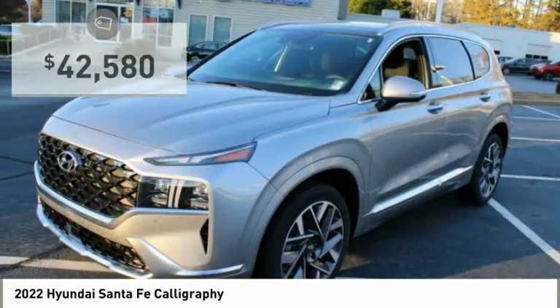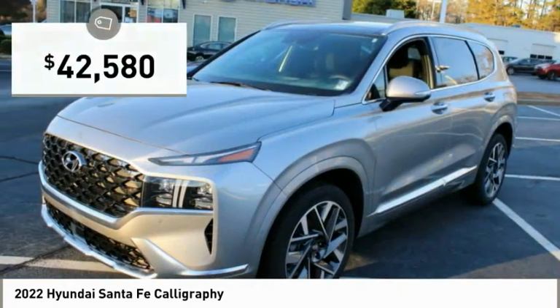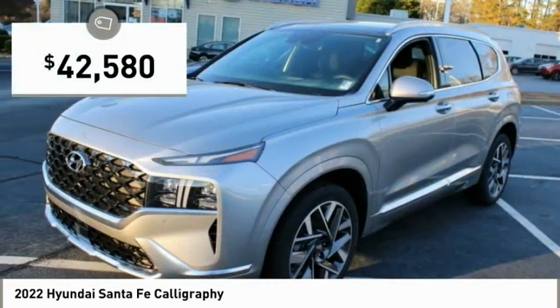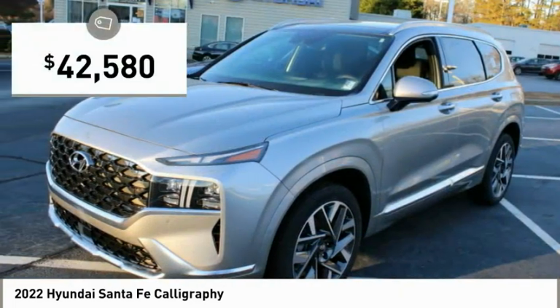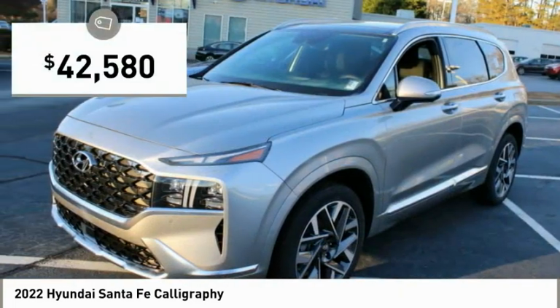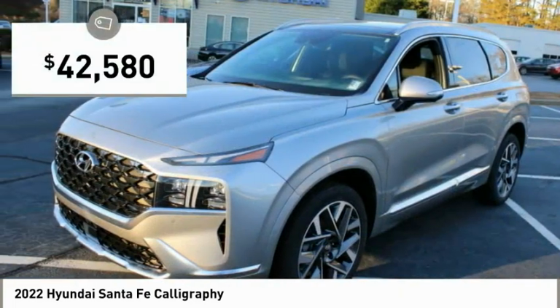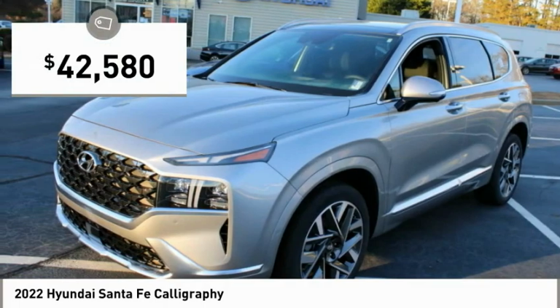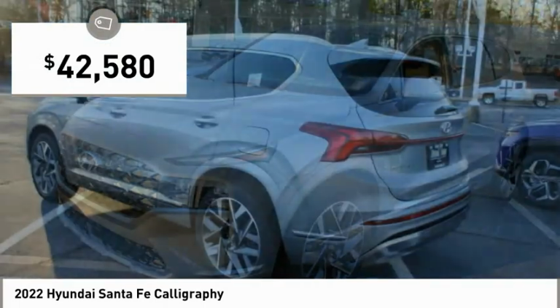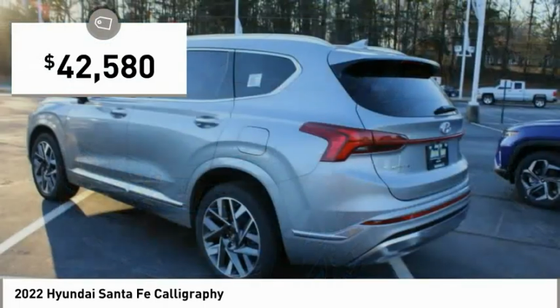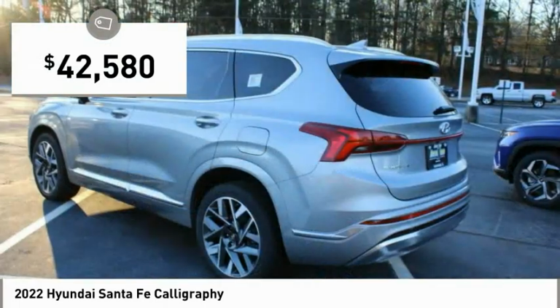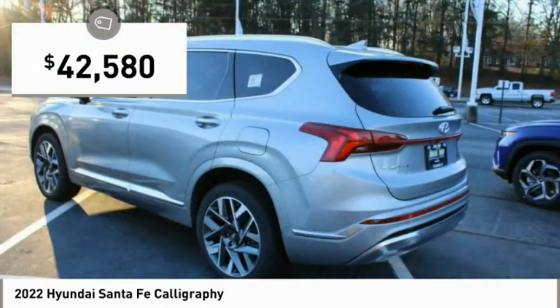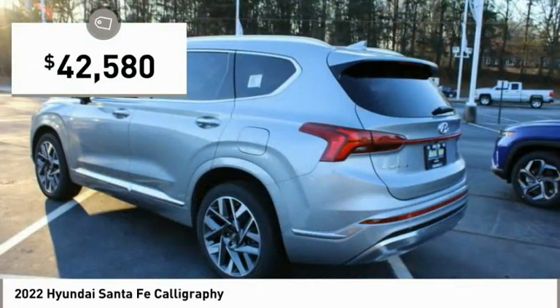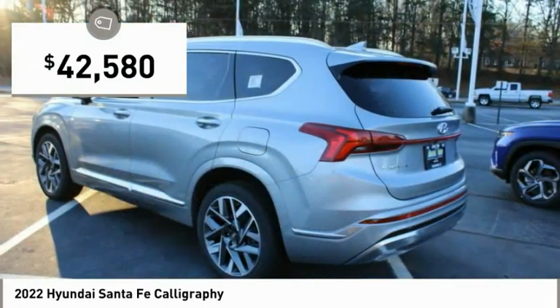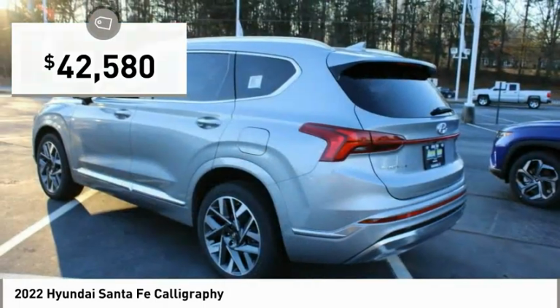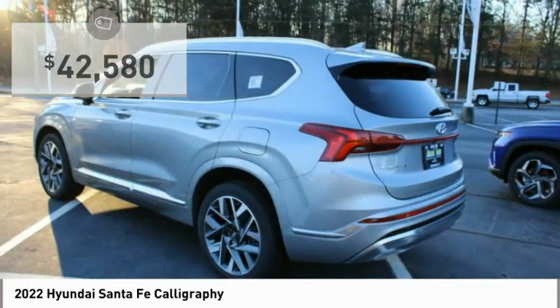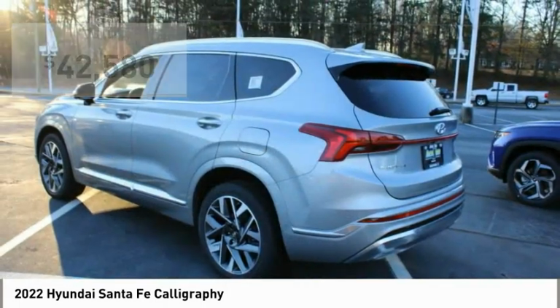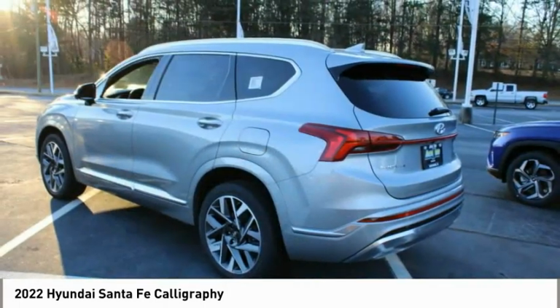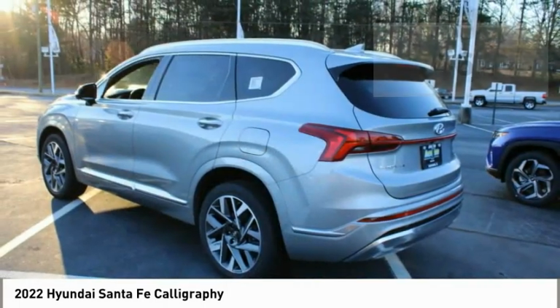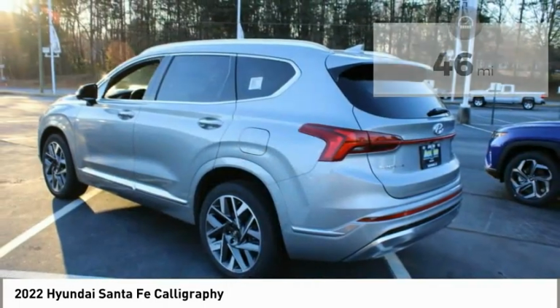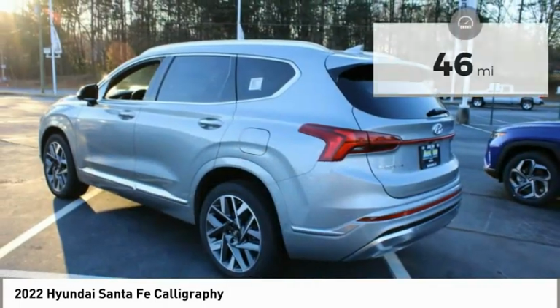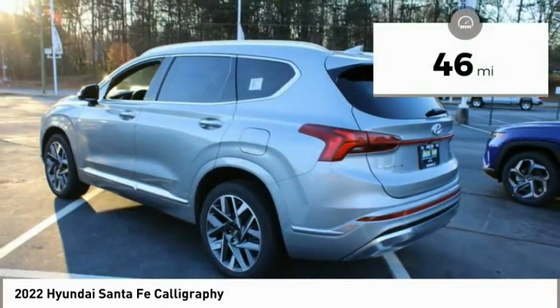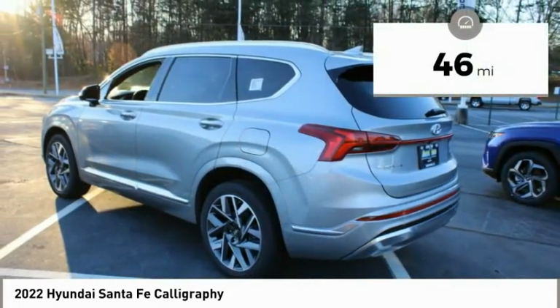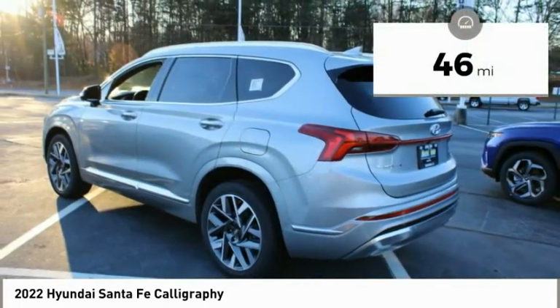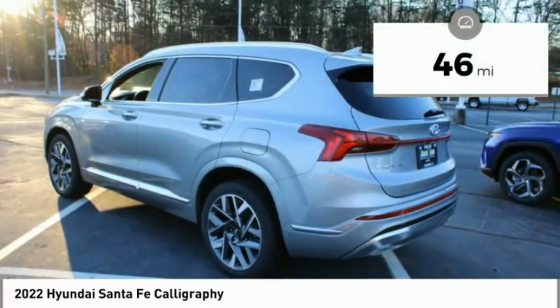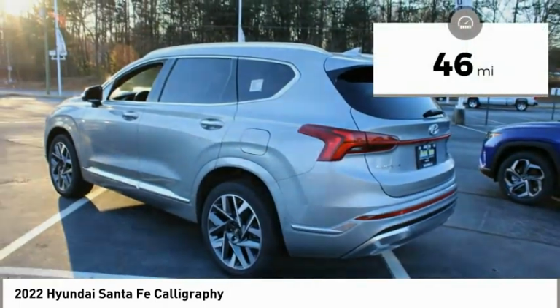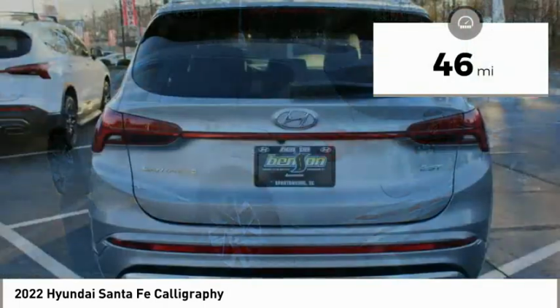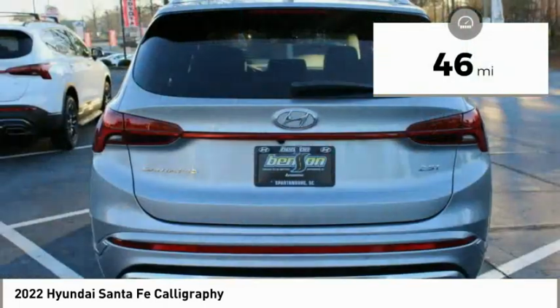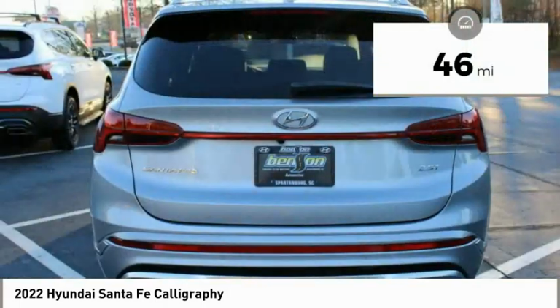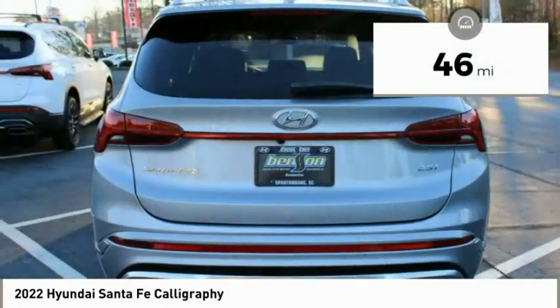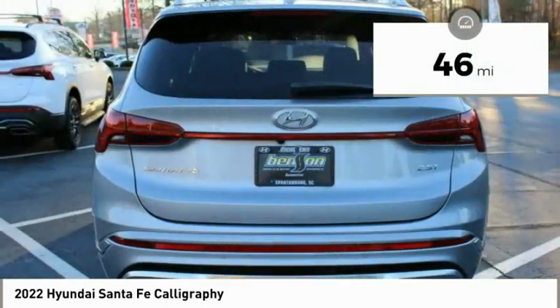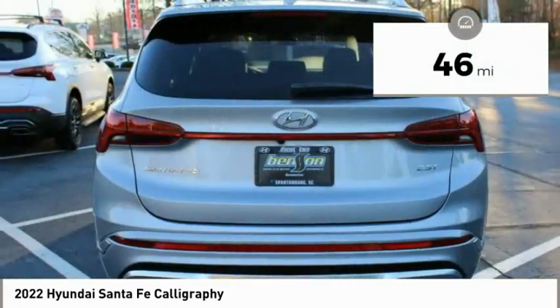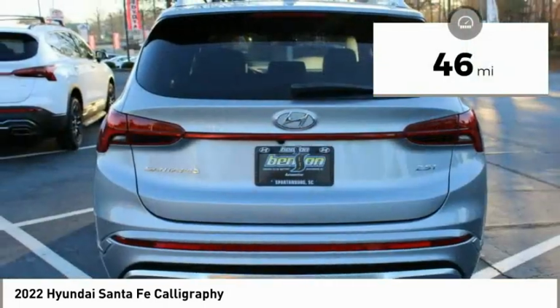It is priced below $45,000, and this vehicle has less than 100 miles.